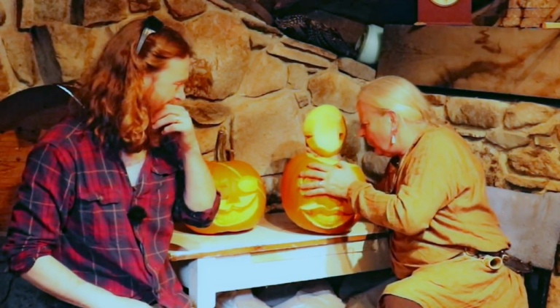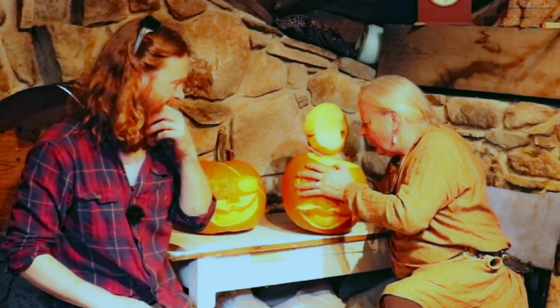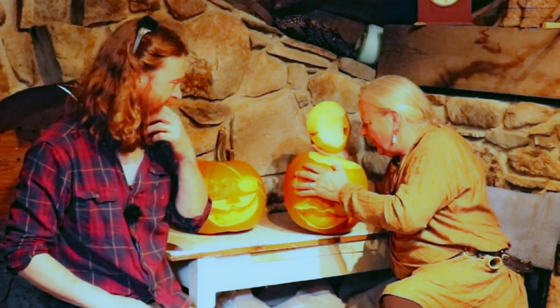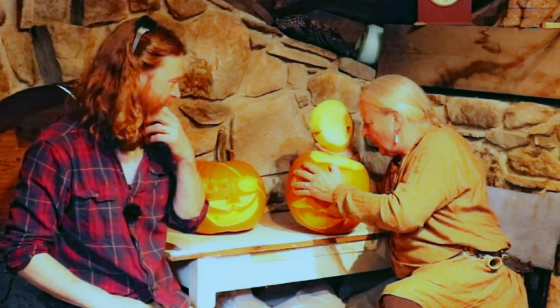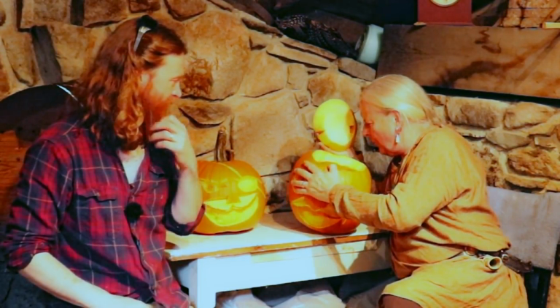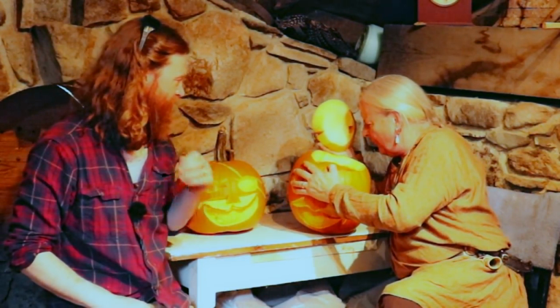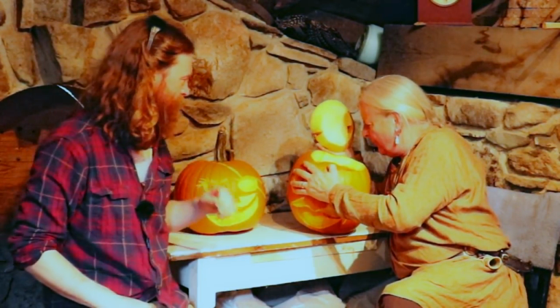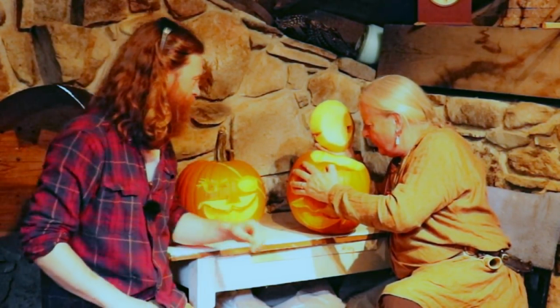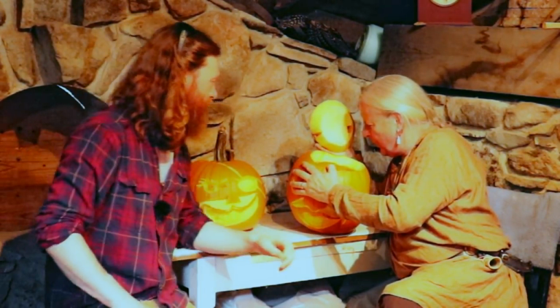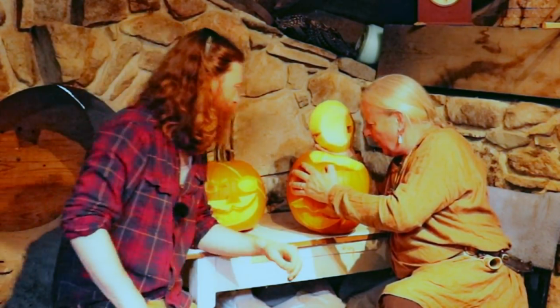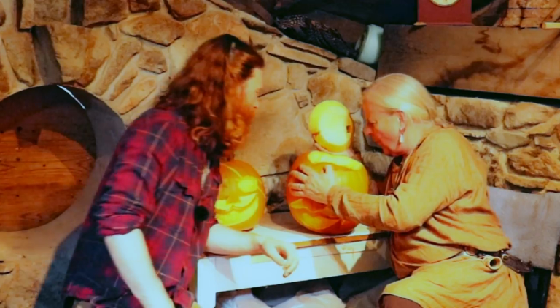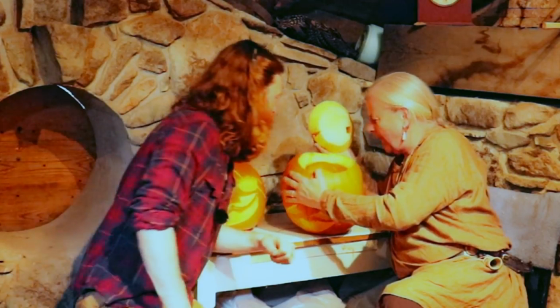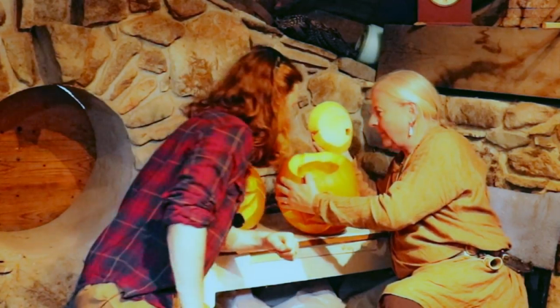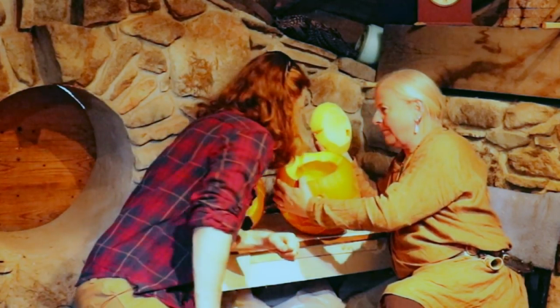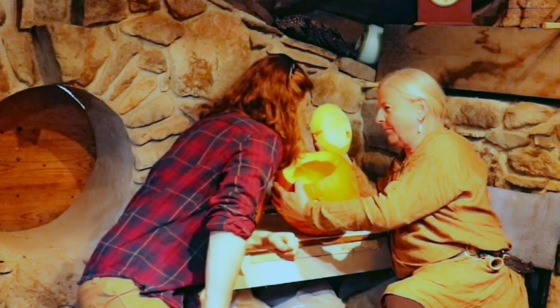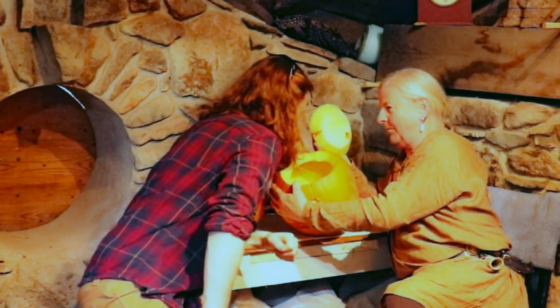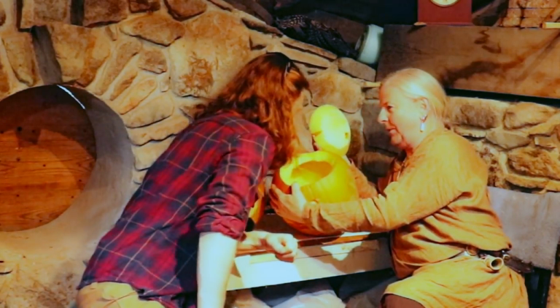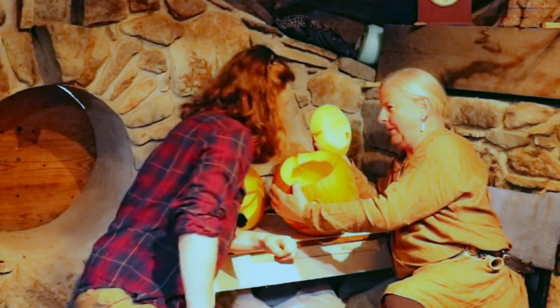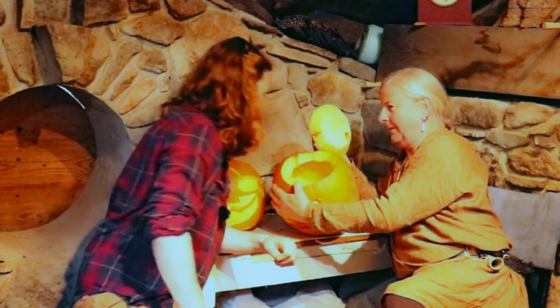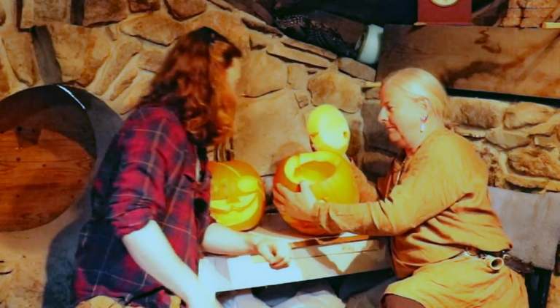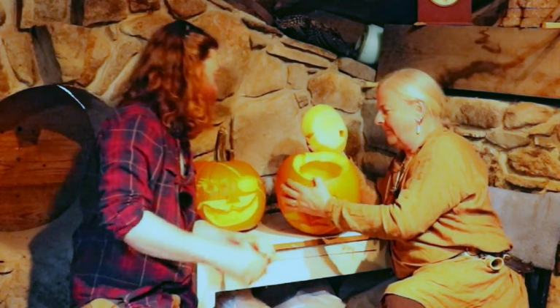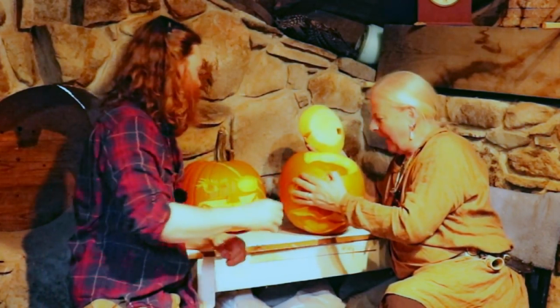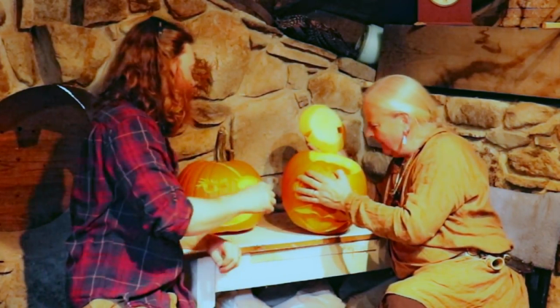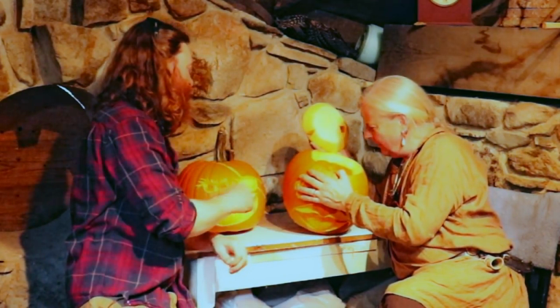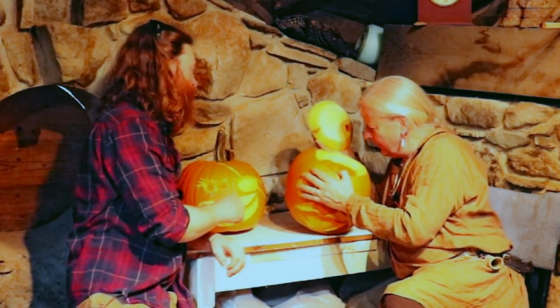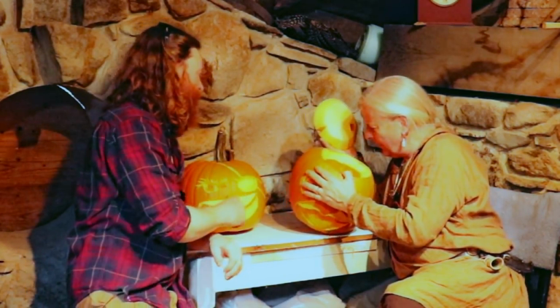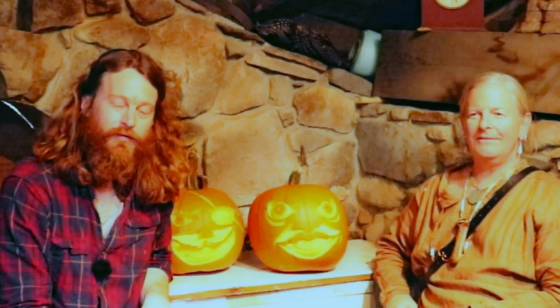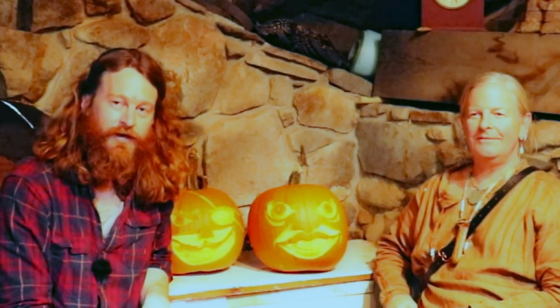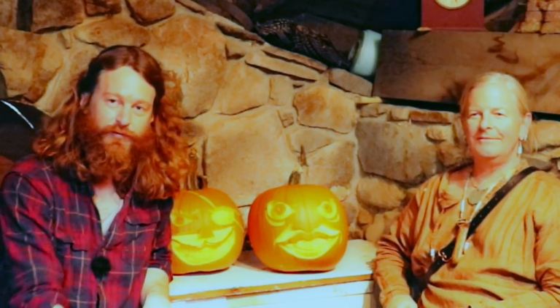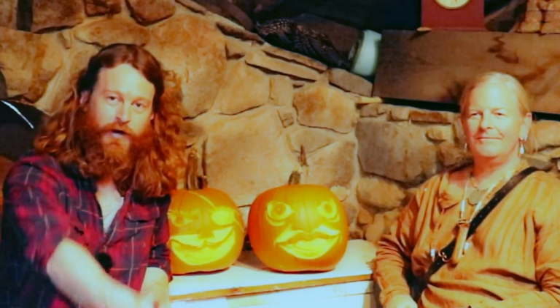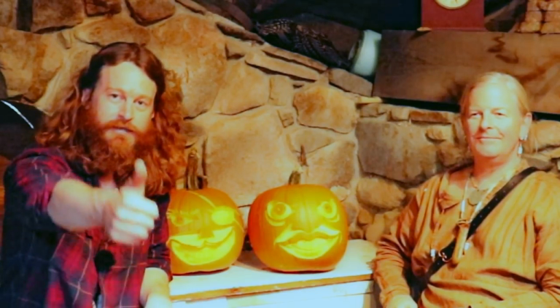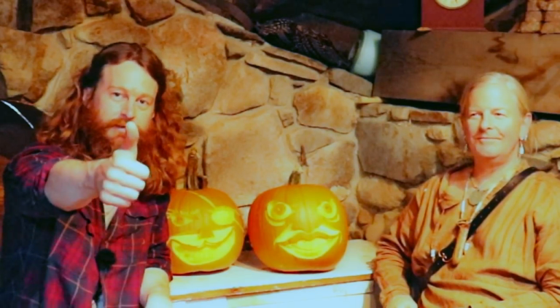Those are pretty quick burning candles. Thanks for watching.